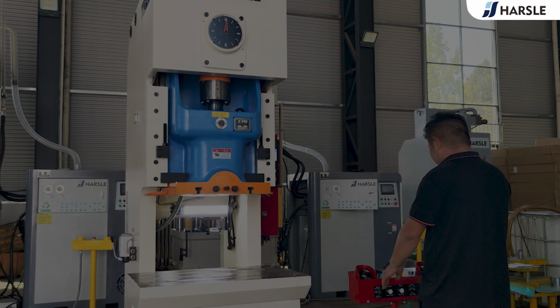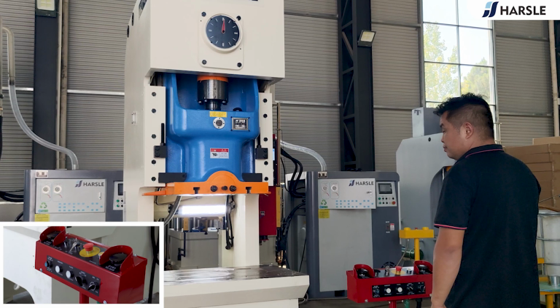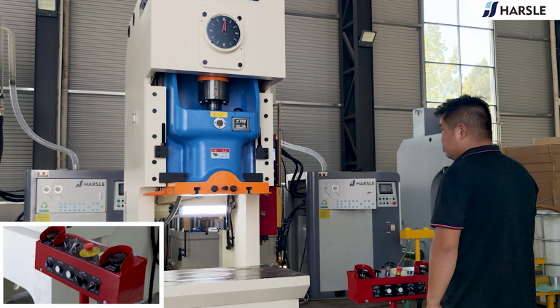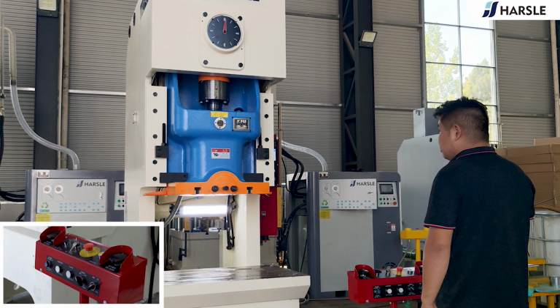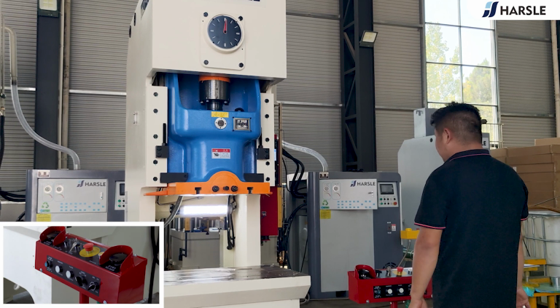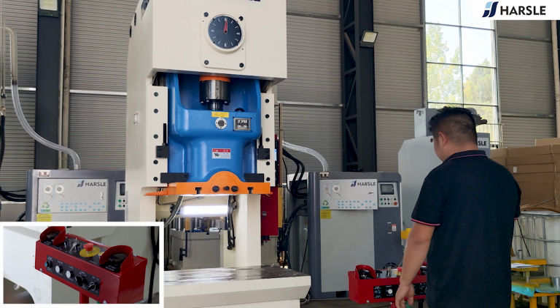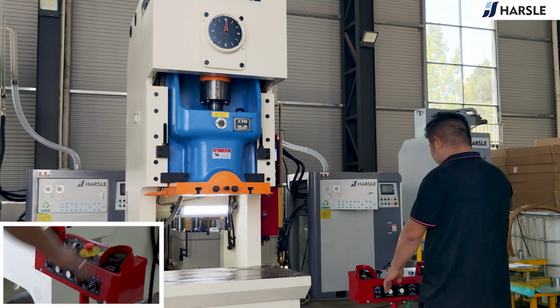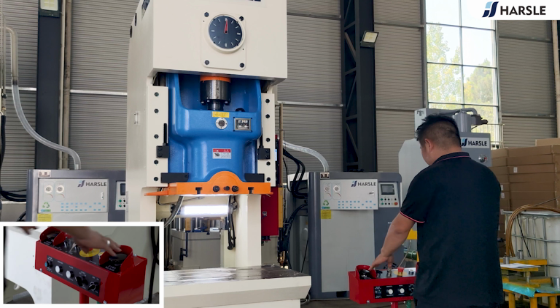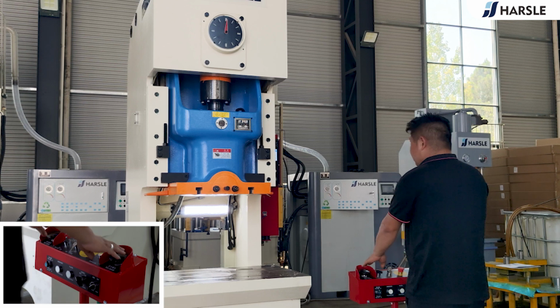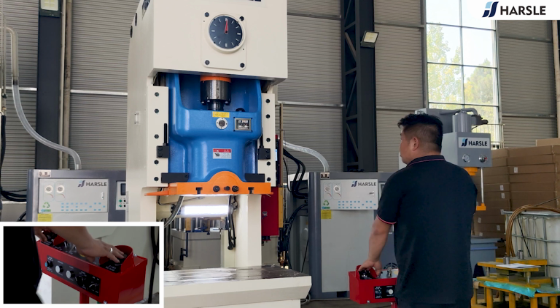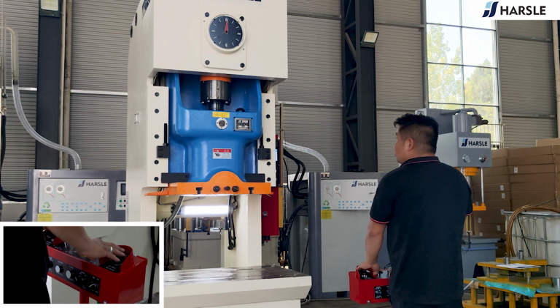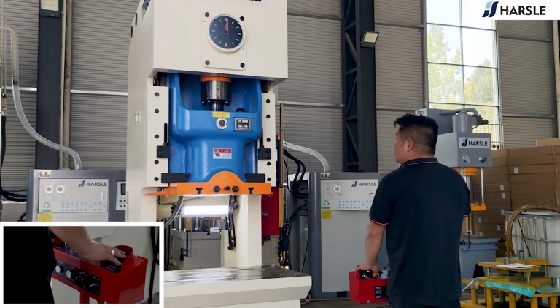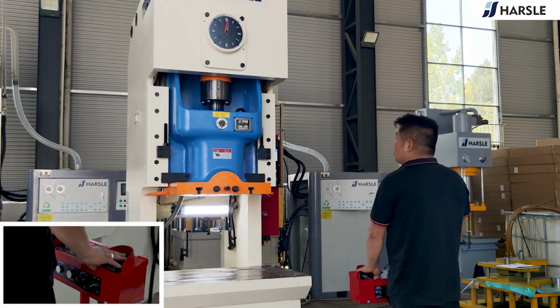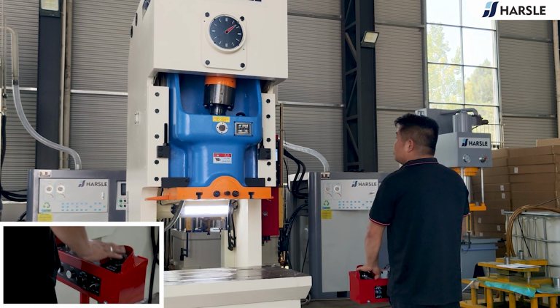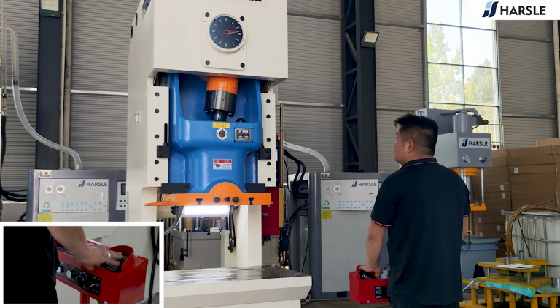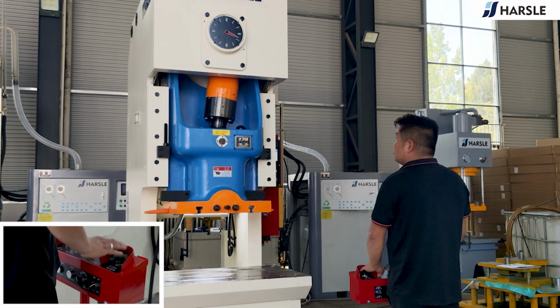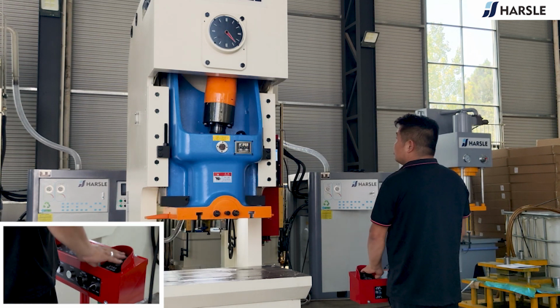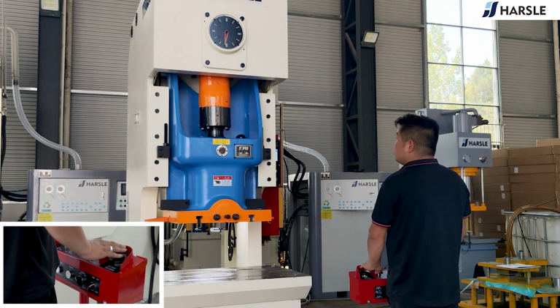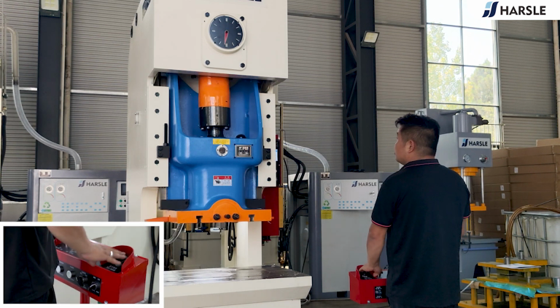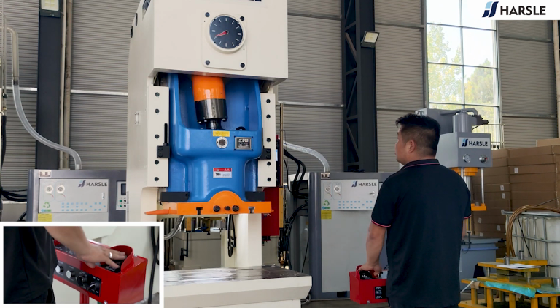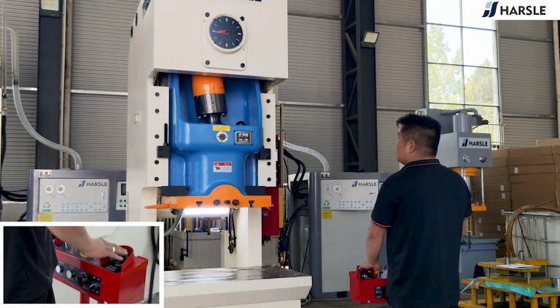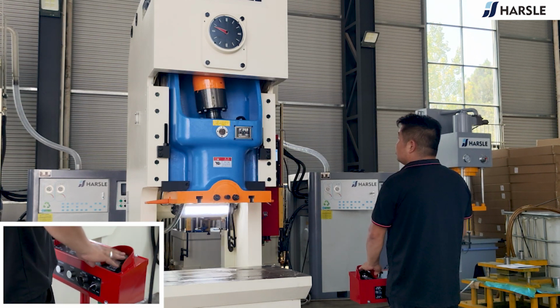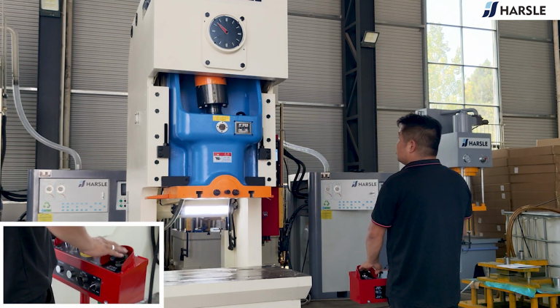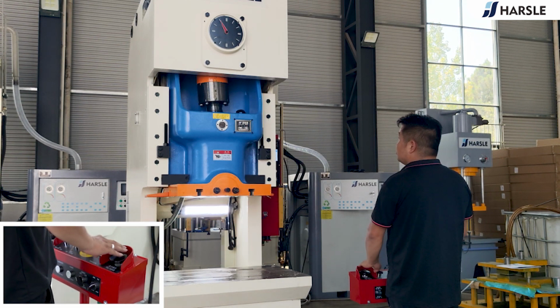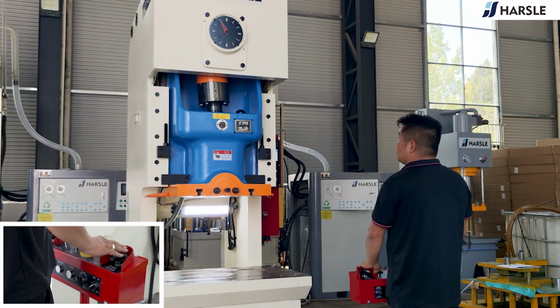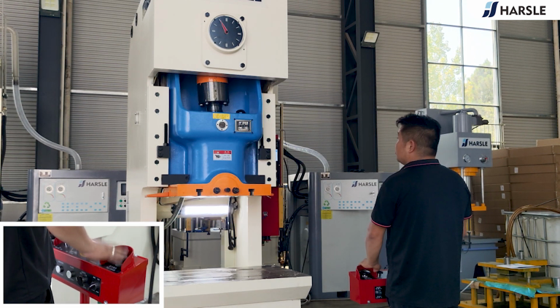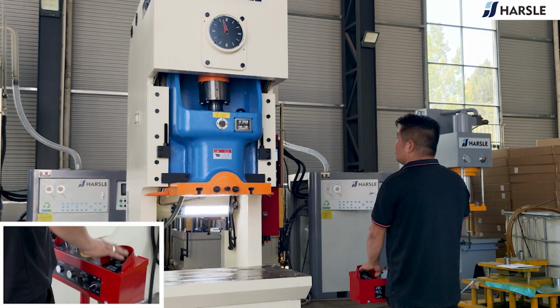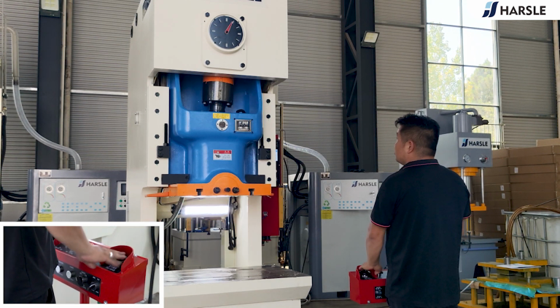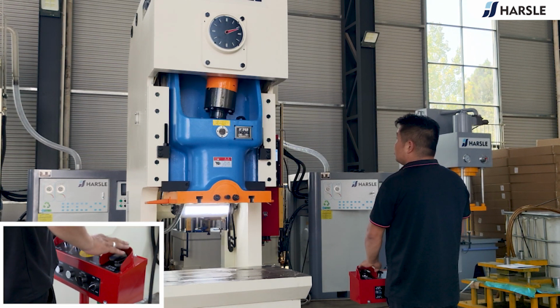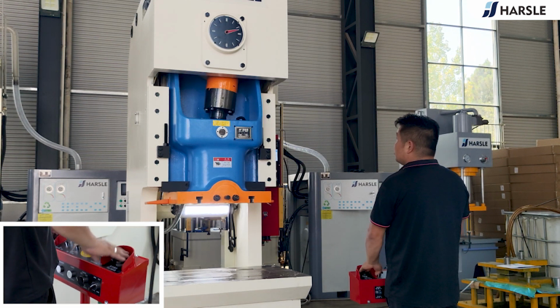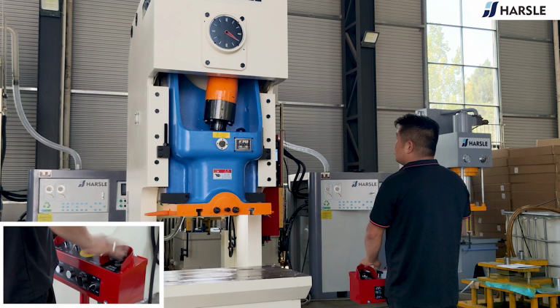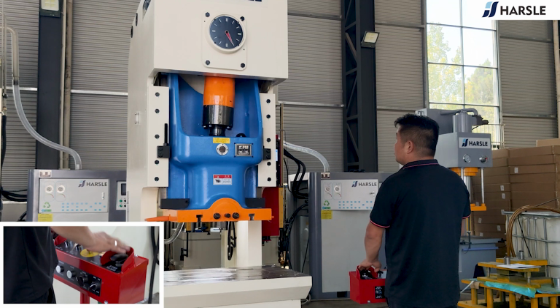Press with both hands to move the table and control the punching in inching mode — both hands press quickly at the same time.